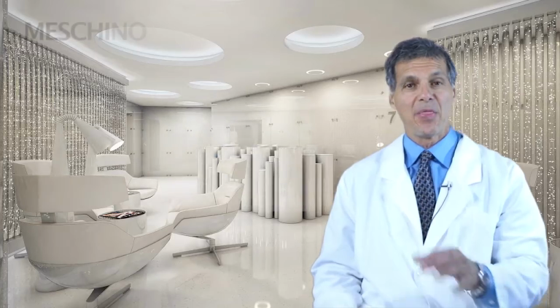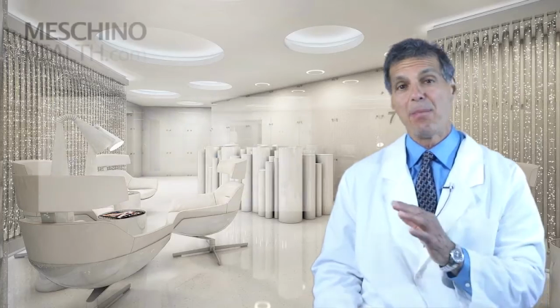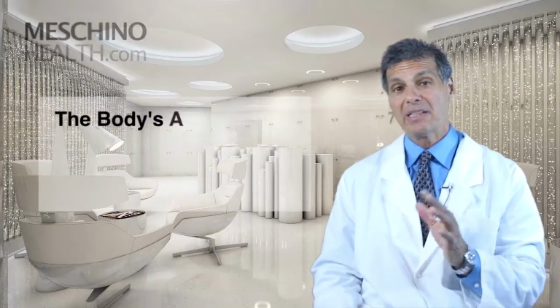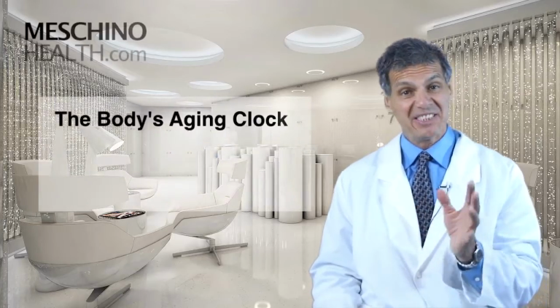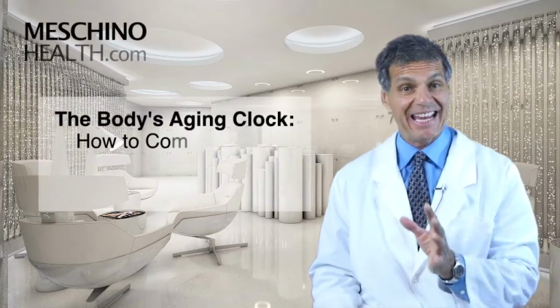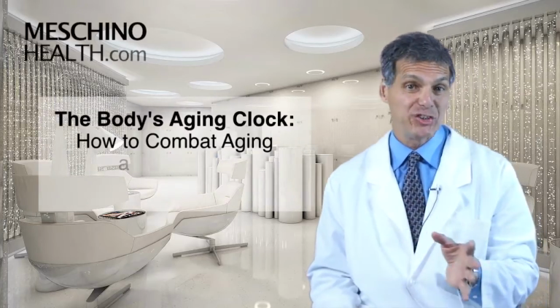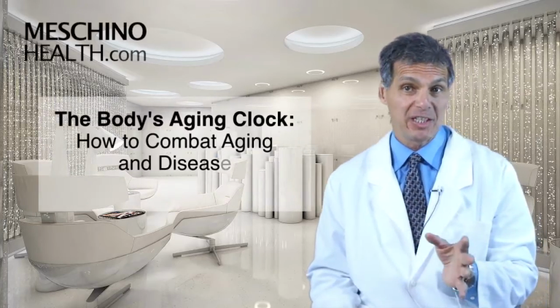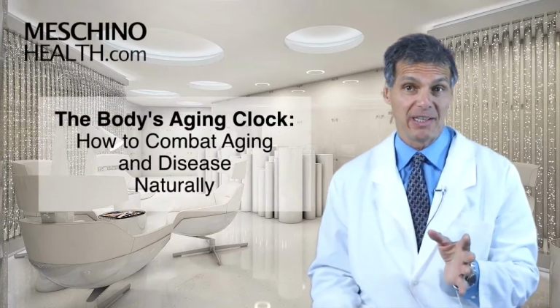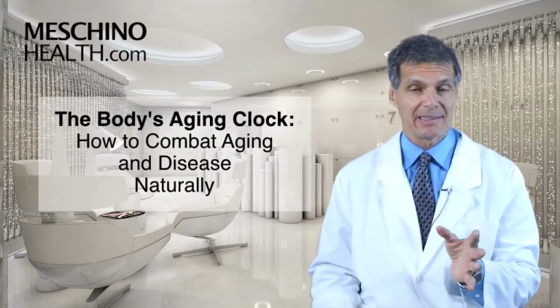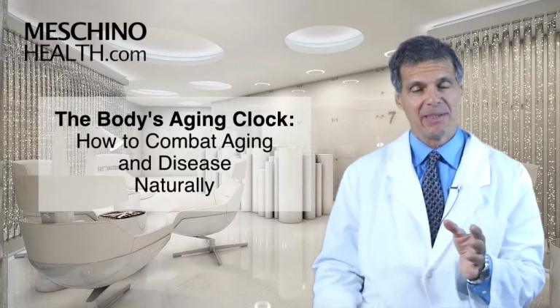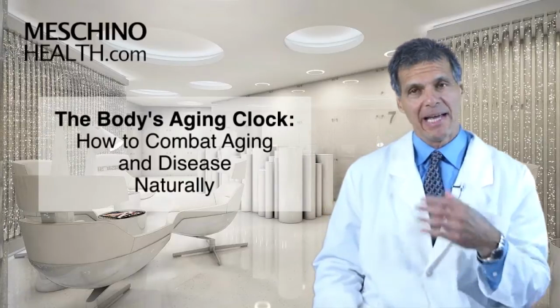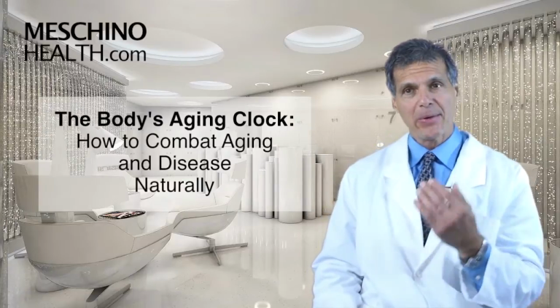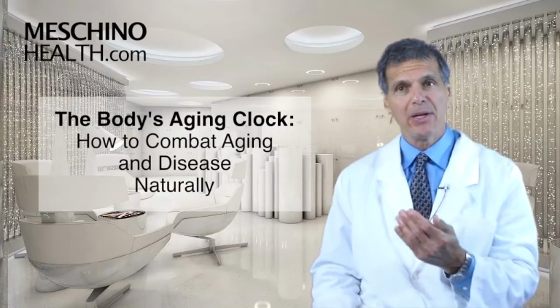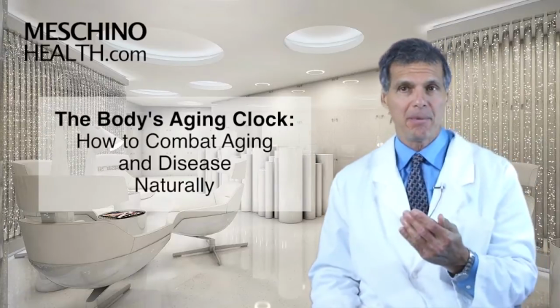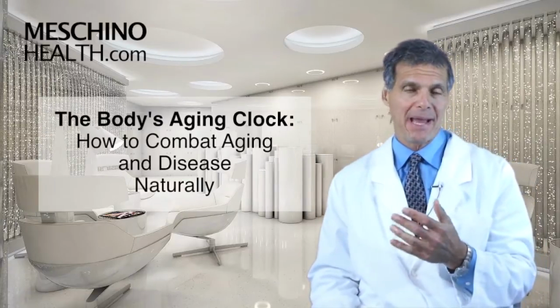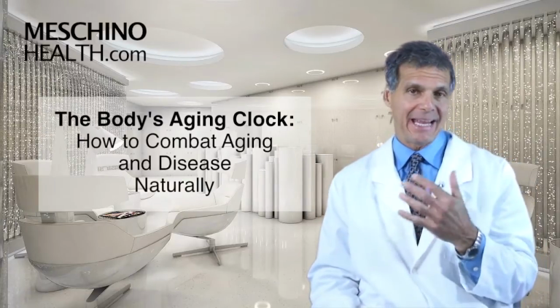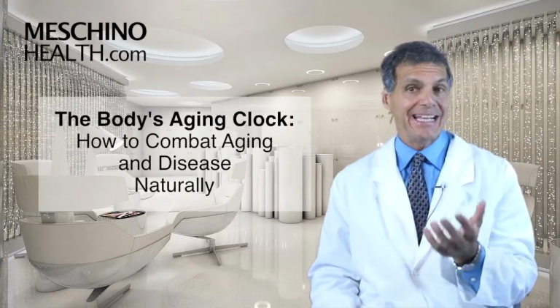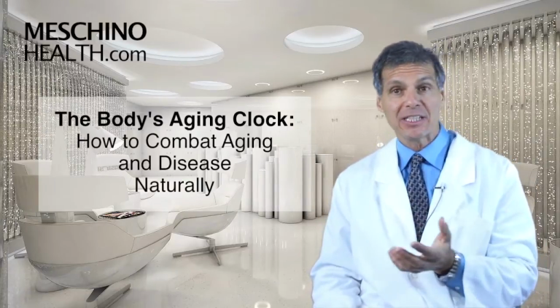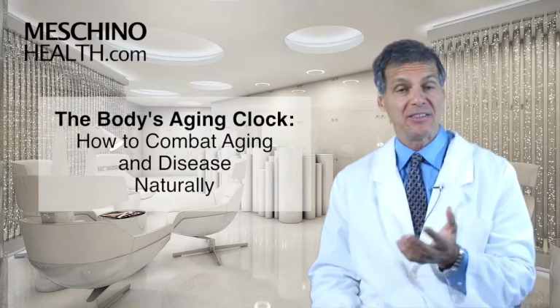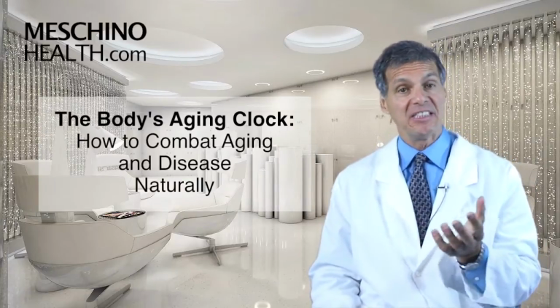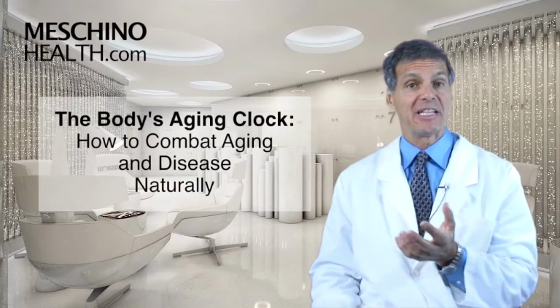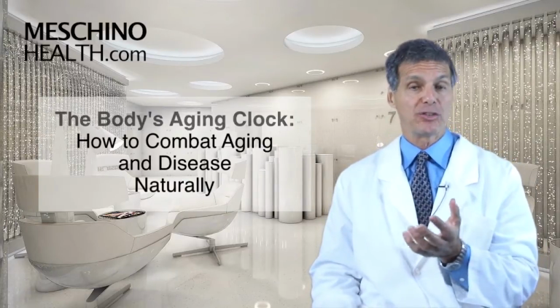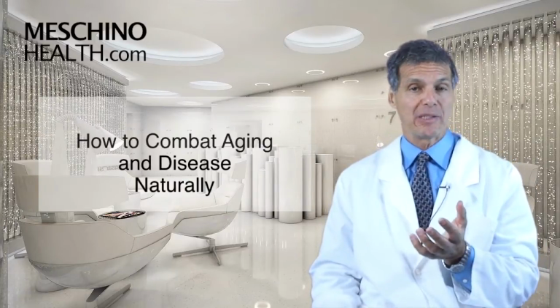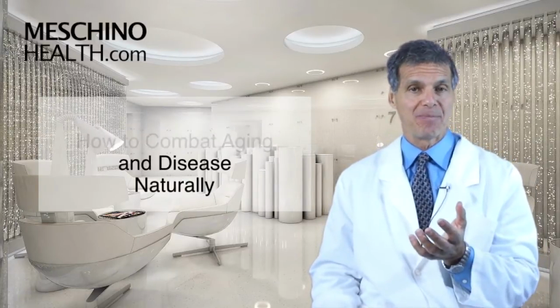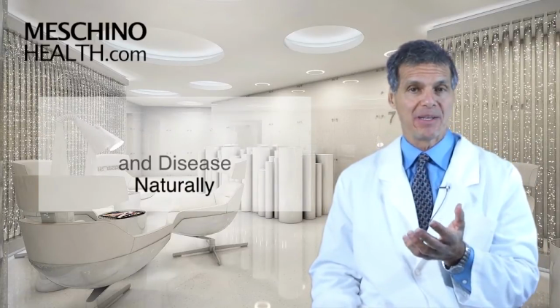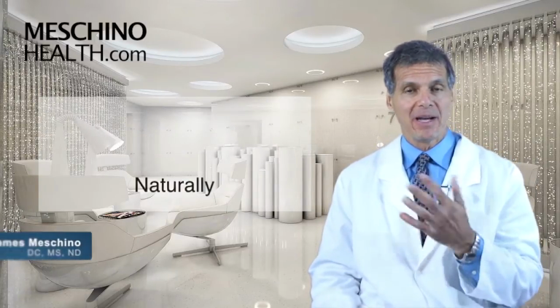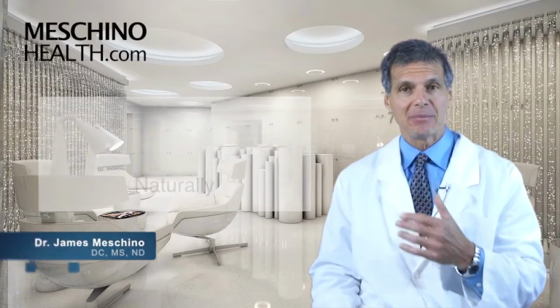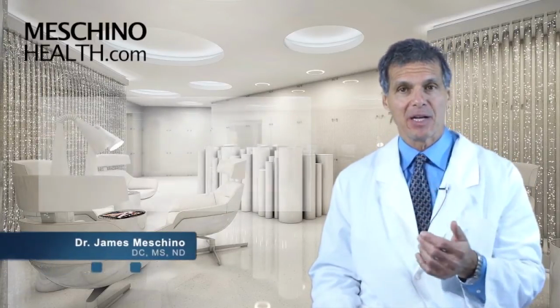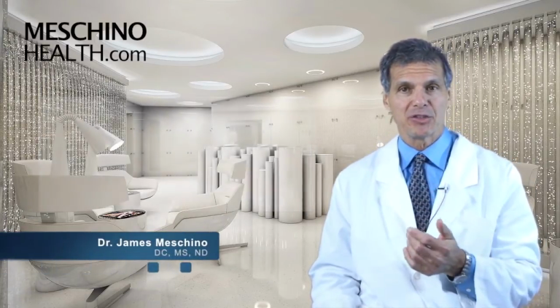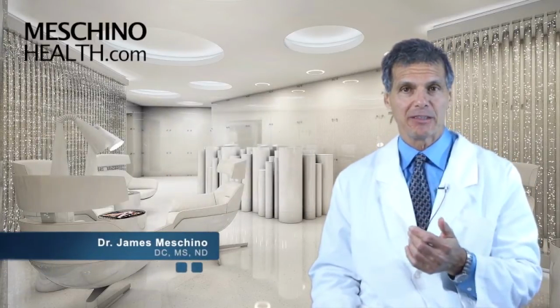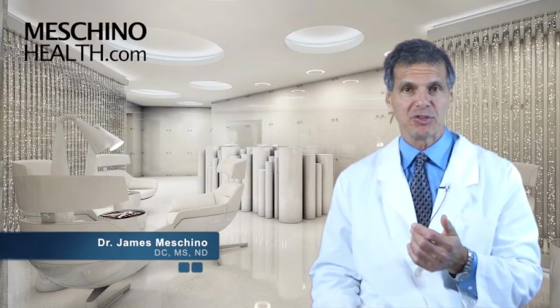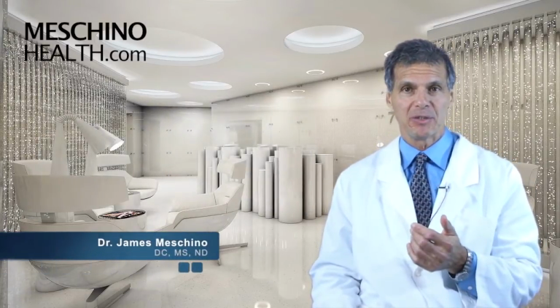The body's aging clock — how to combat aging and disease naturally. Hi, I'm Dr. James Machino.